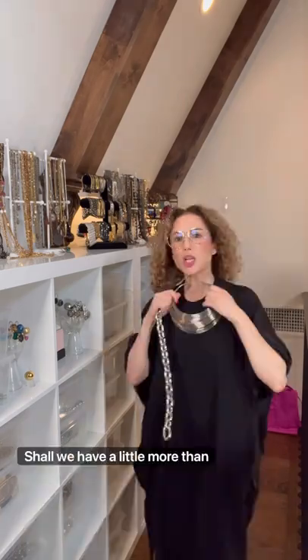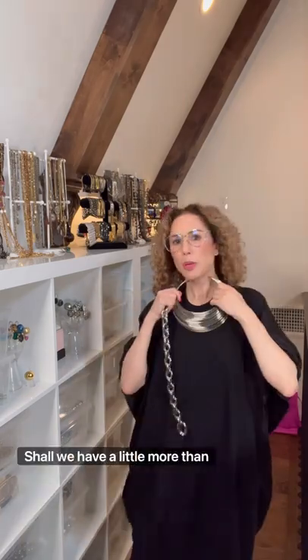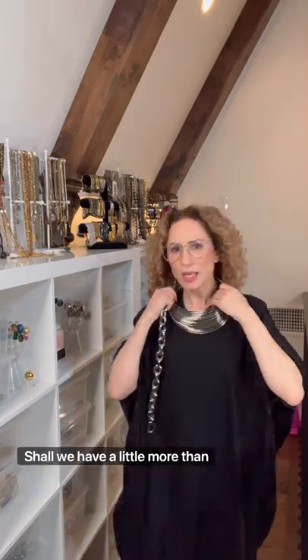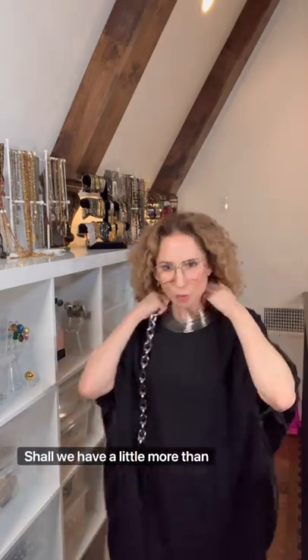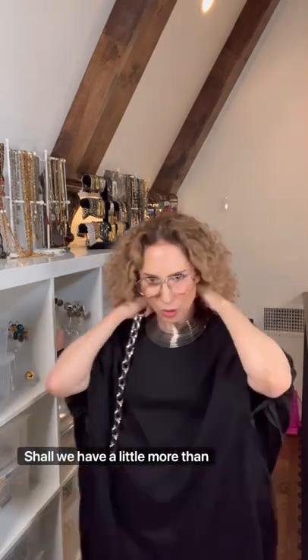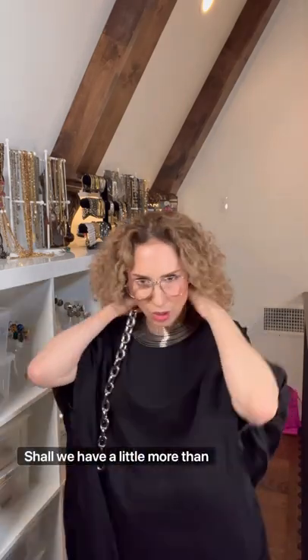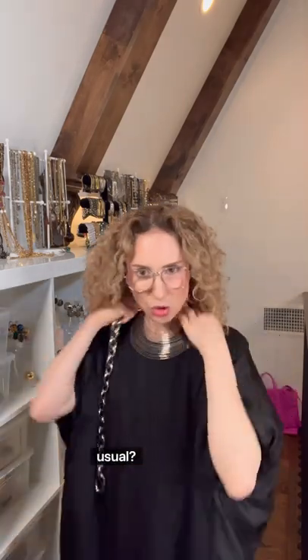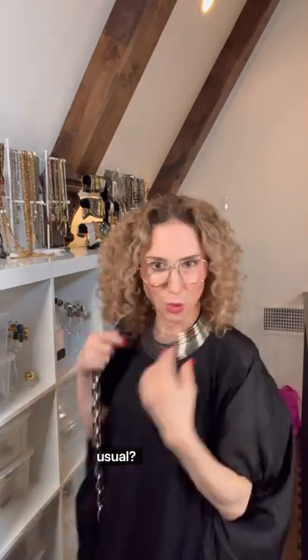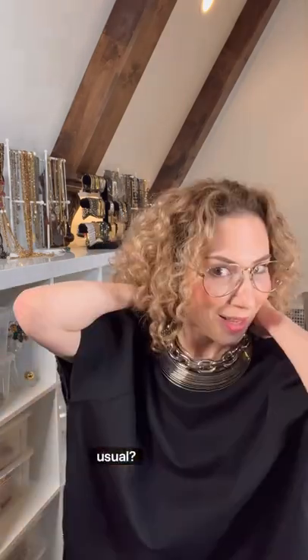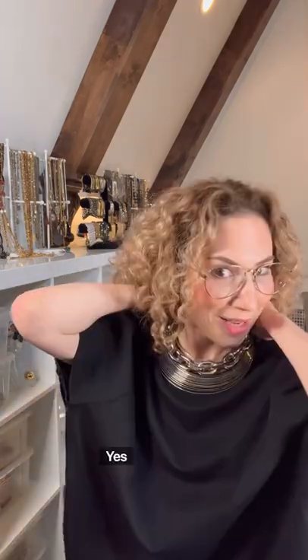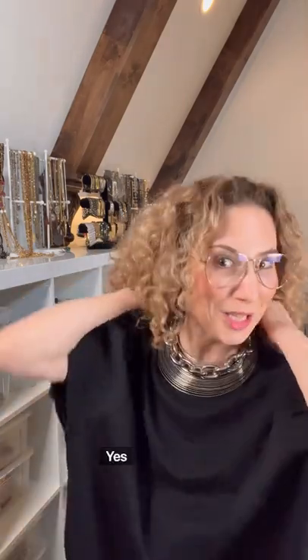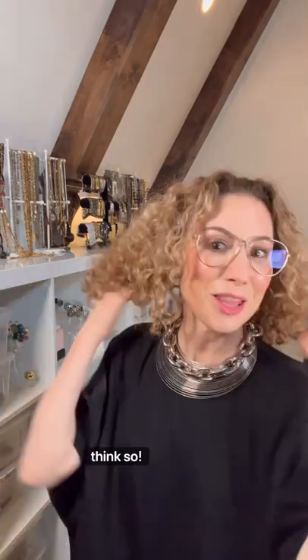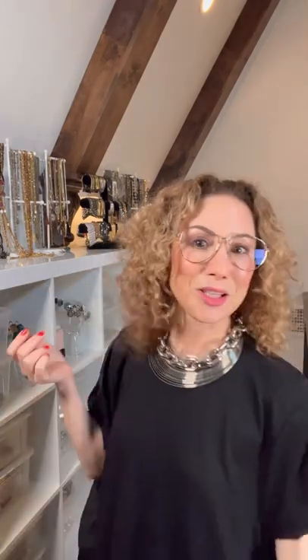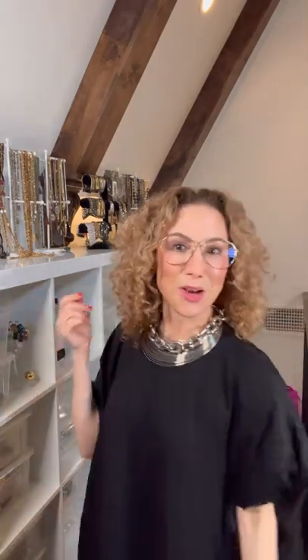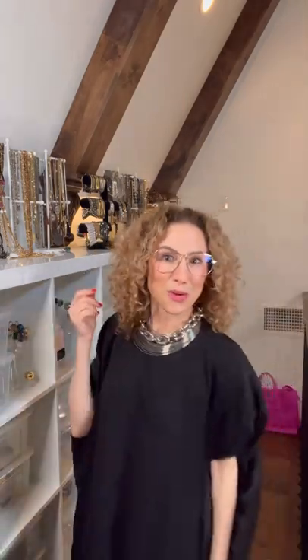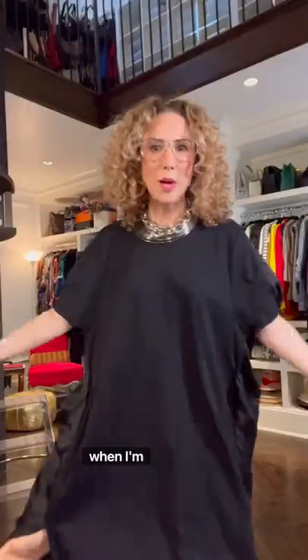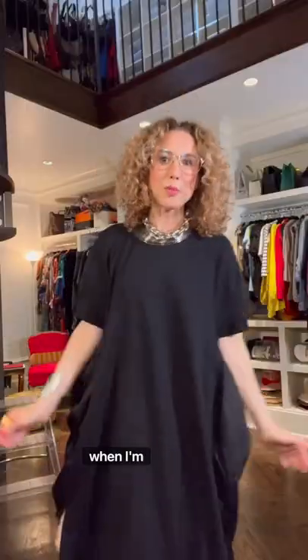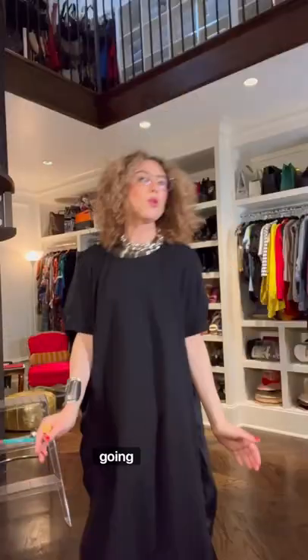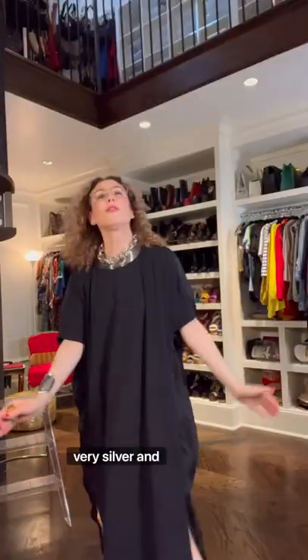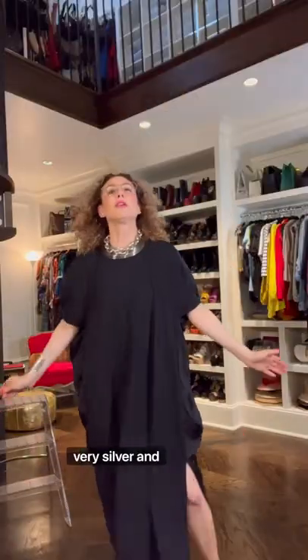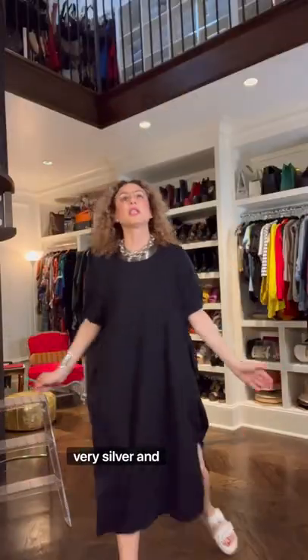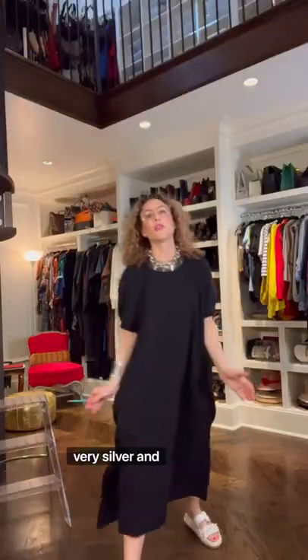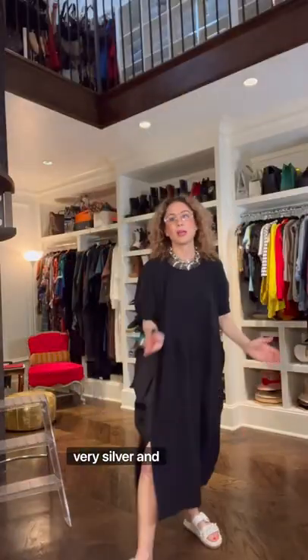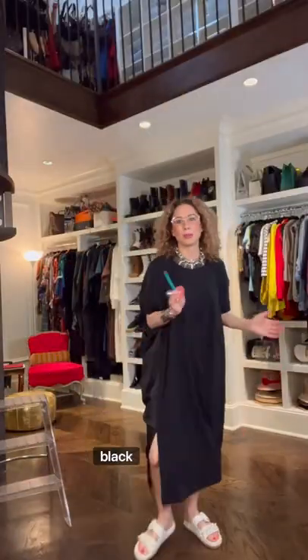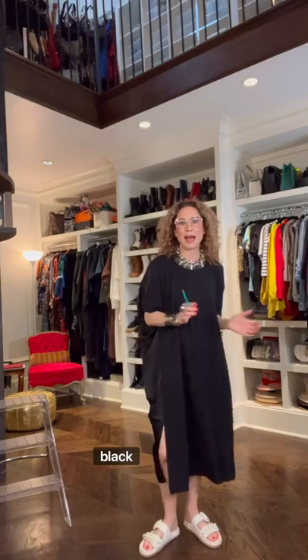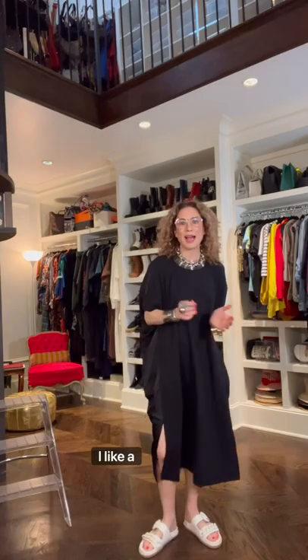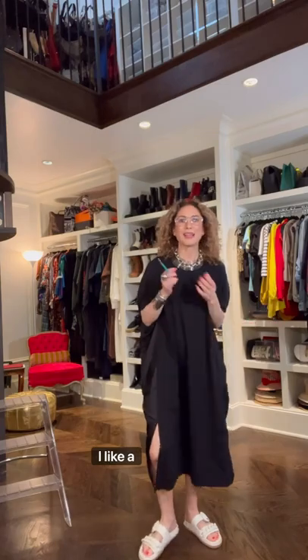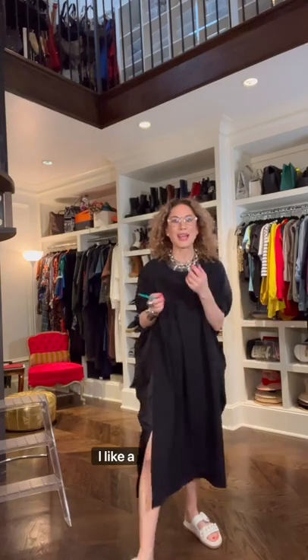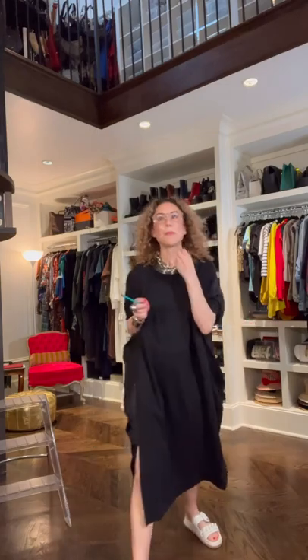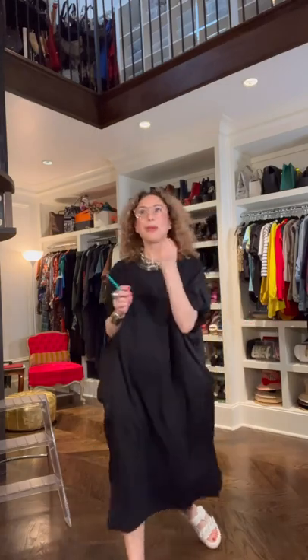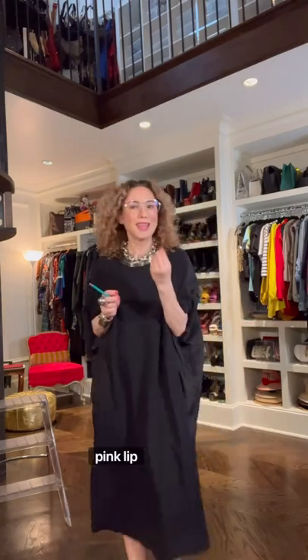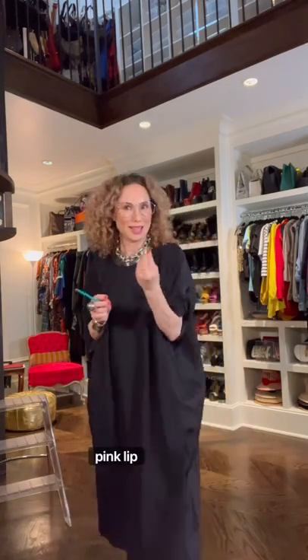Shall we add a little more than usual? Yes, I think so. When I'm going very silver and black, I like a pink lip.